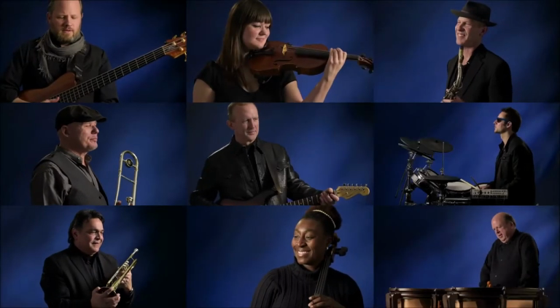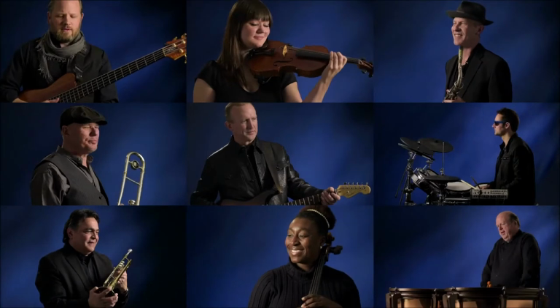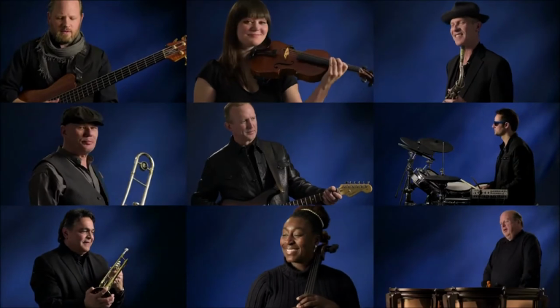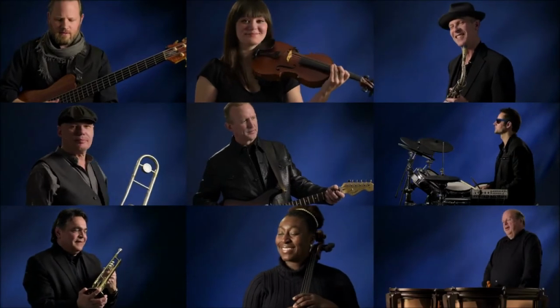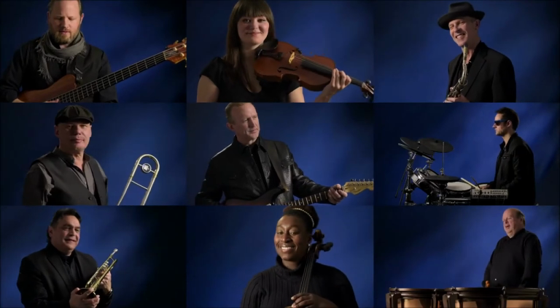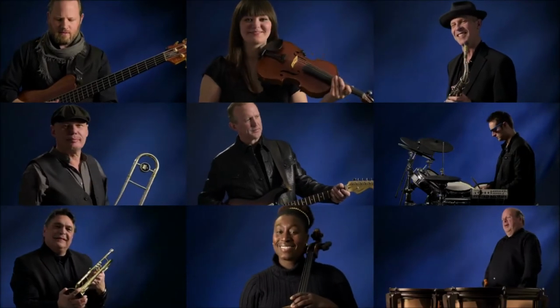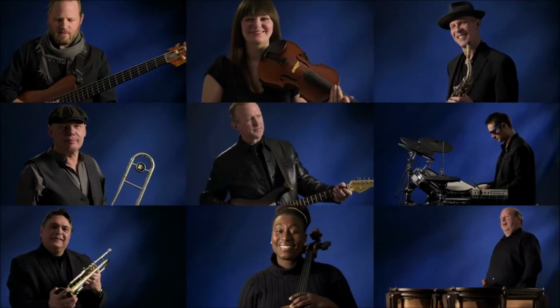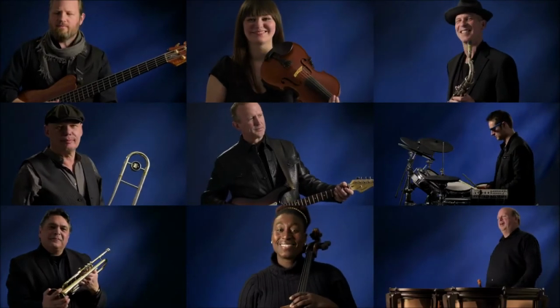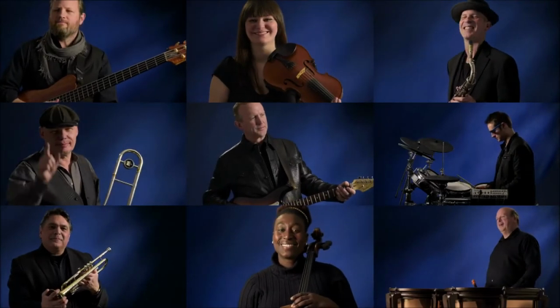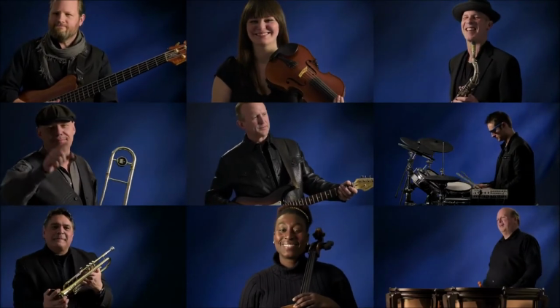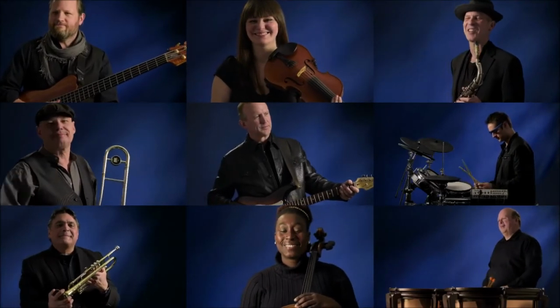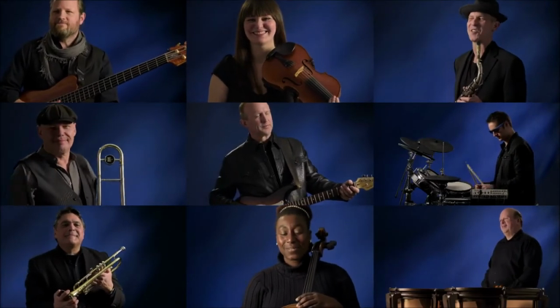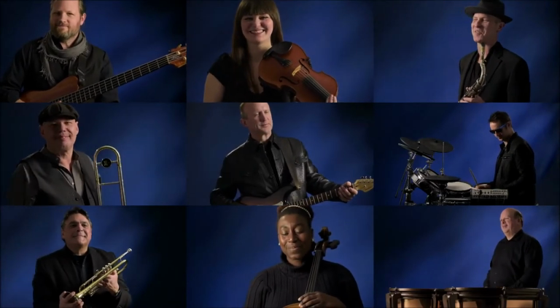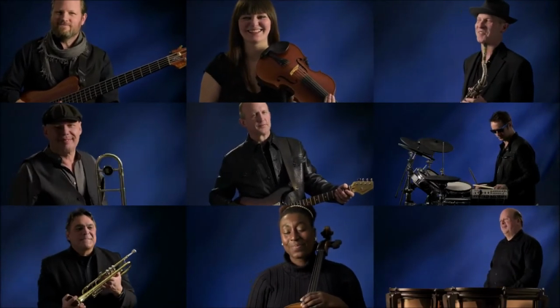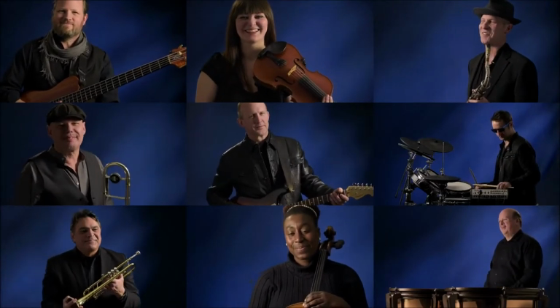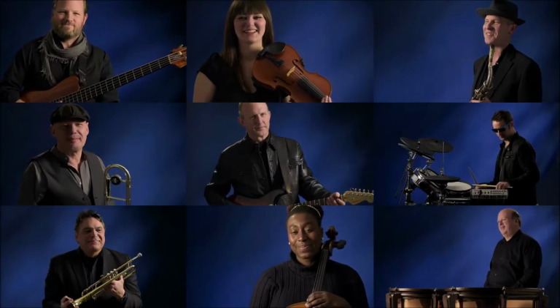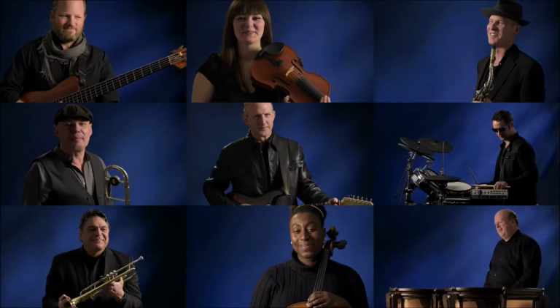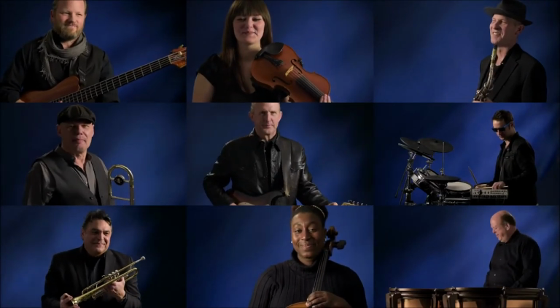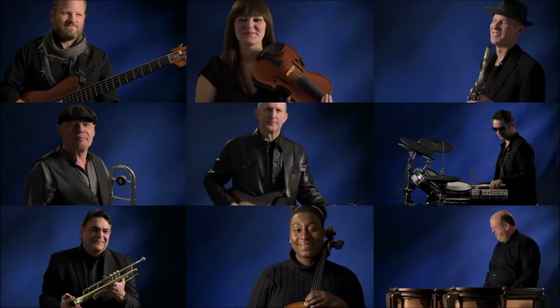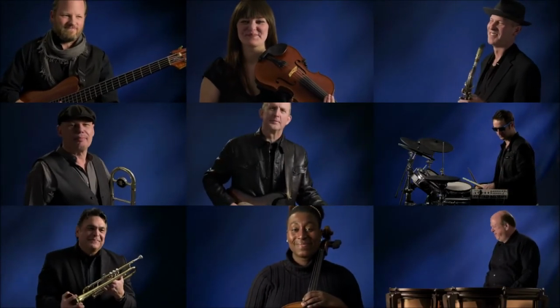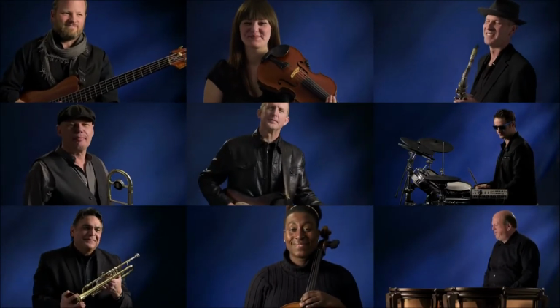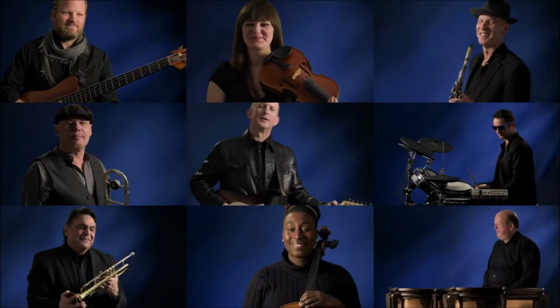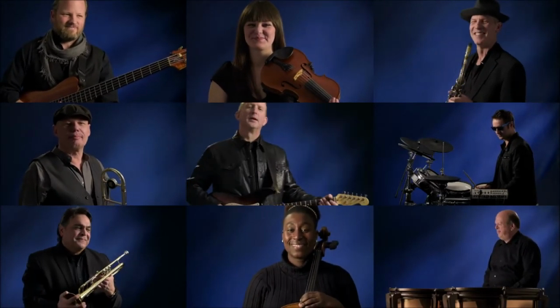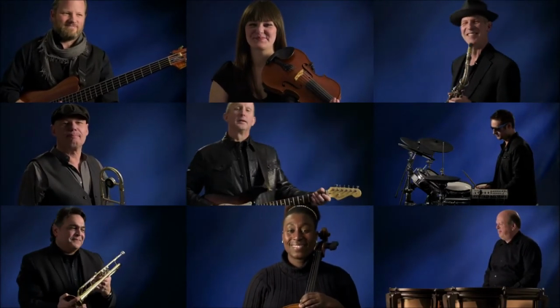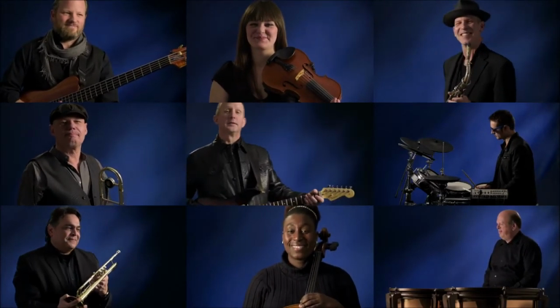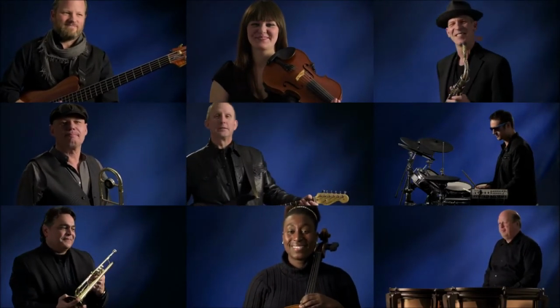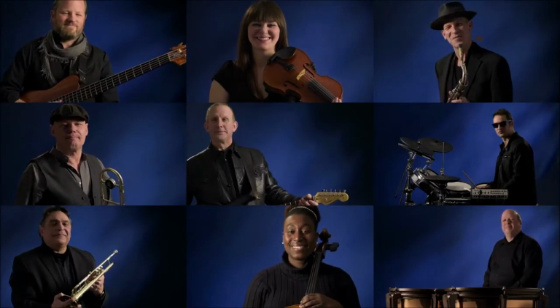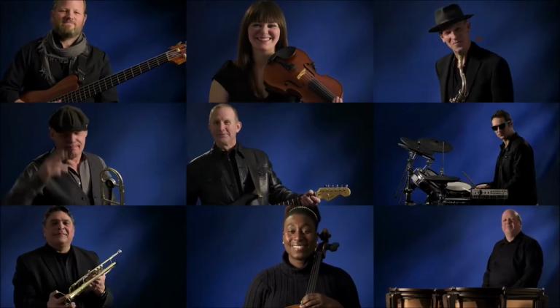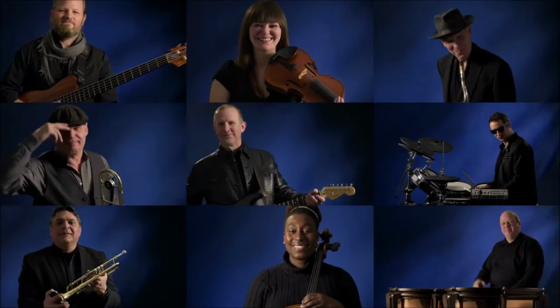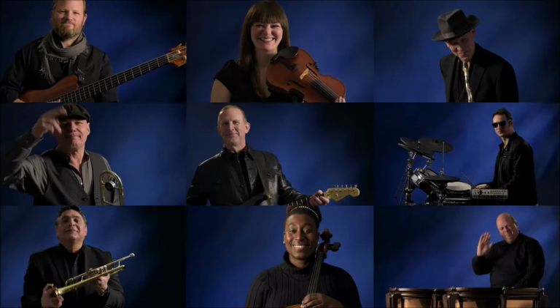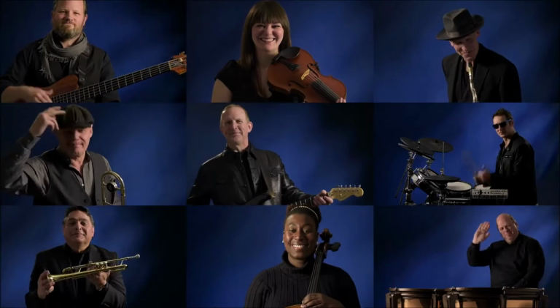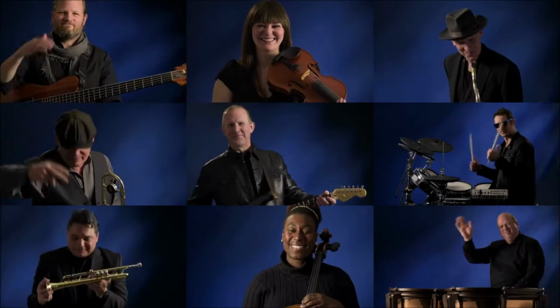Thank you very much for your time and attention. And thank you guys — you rocked it.